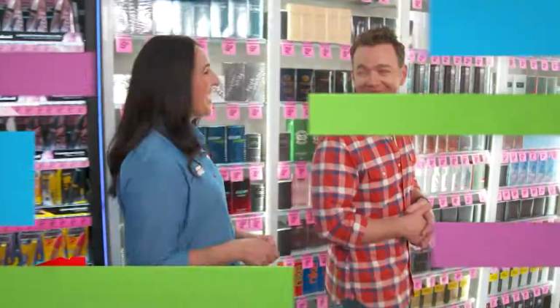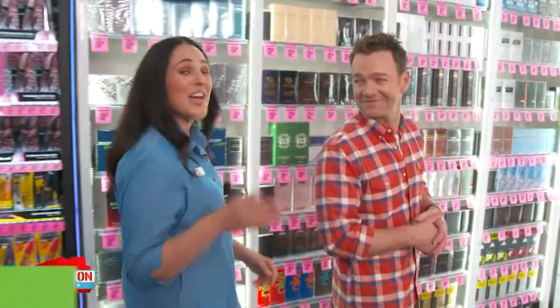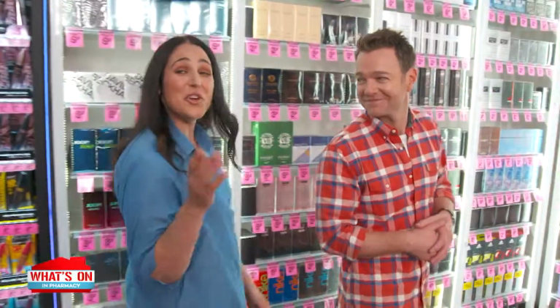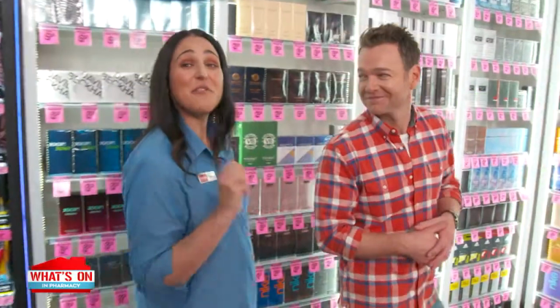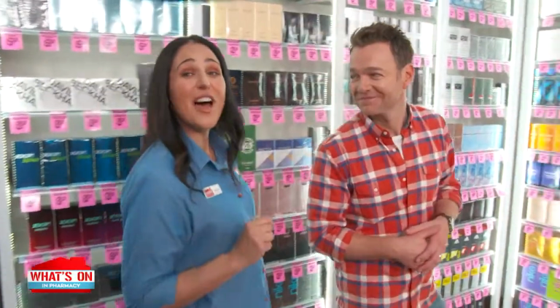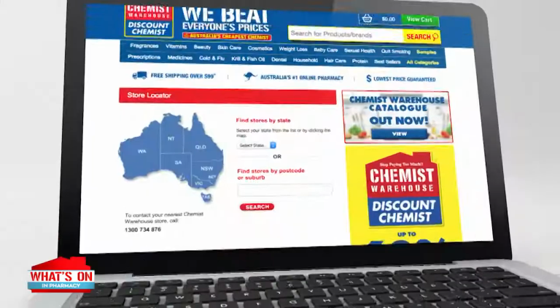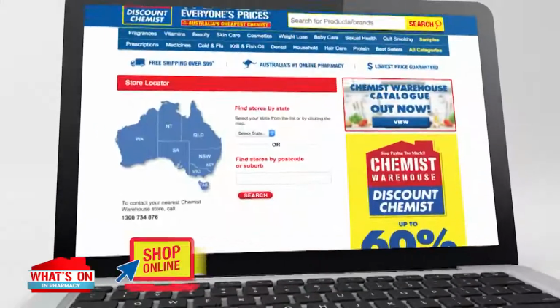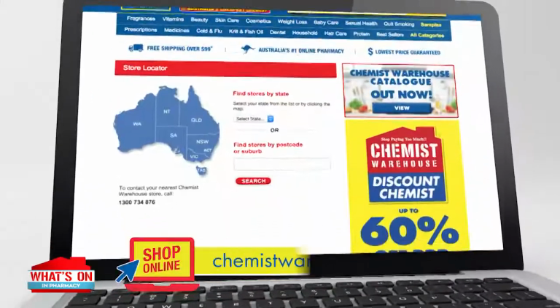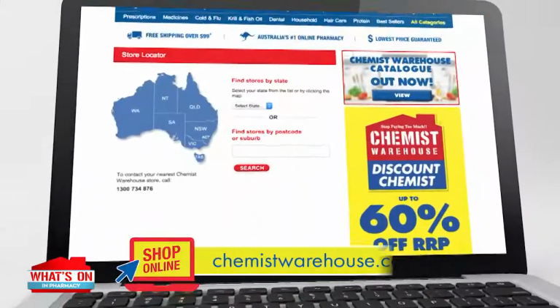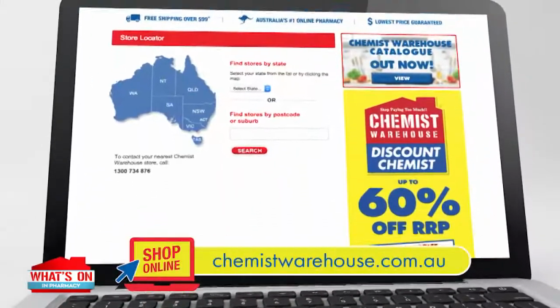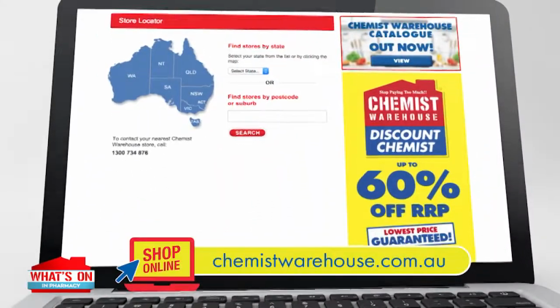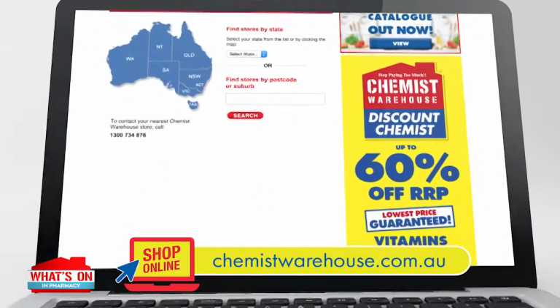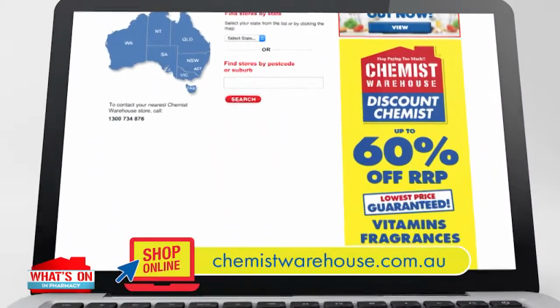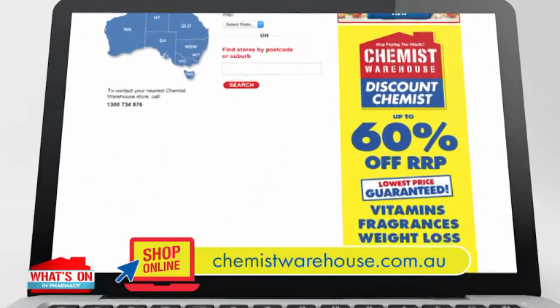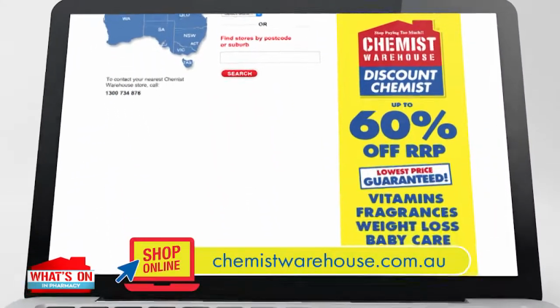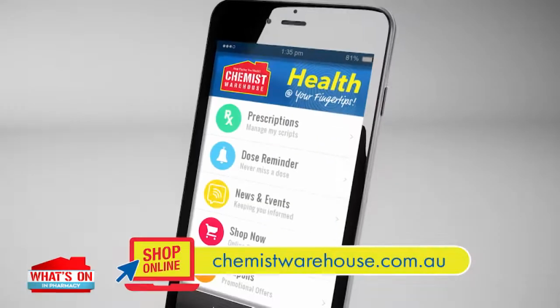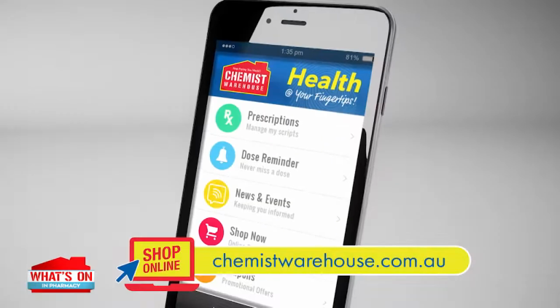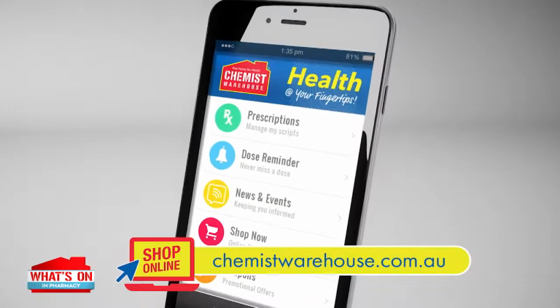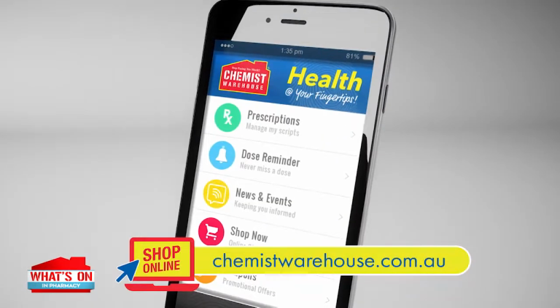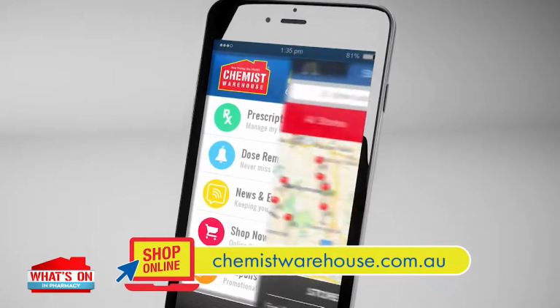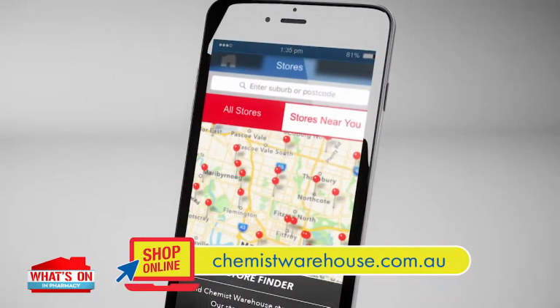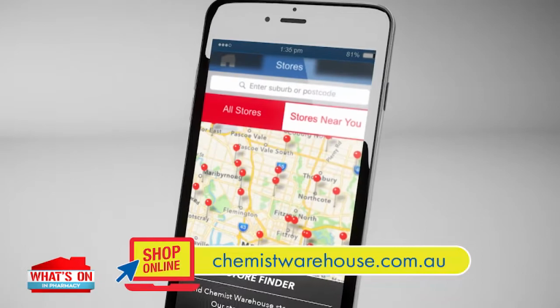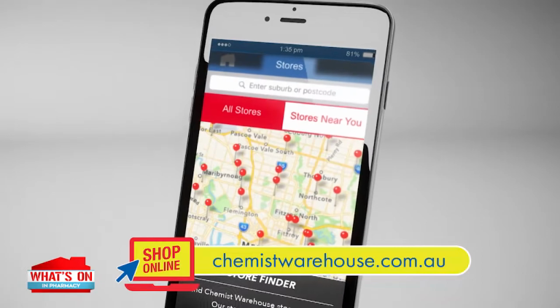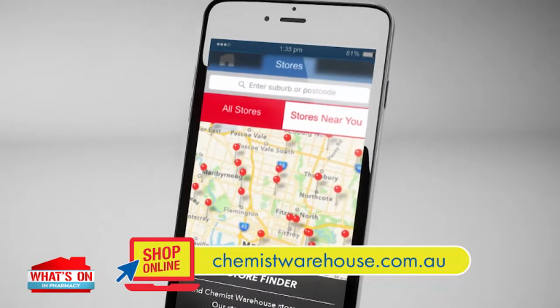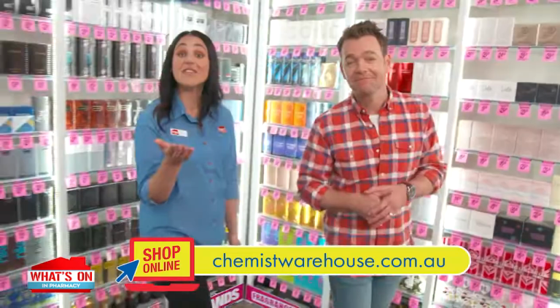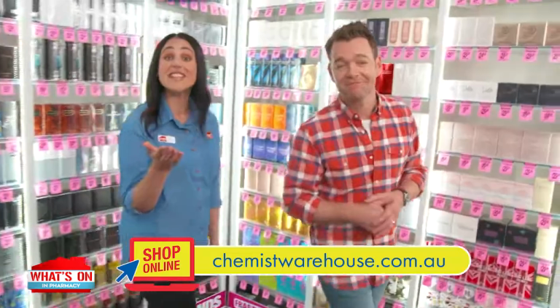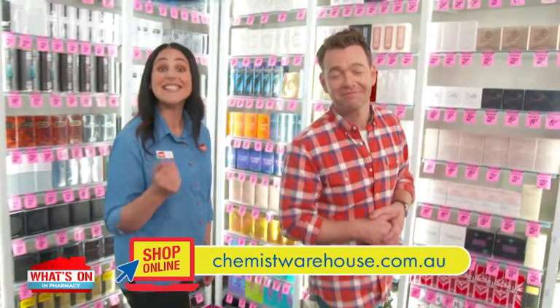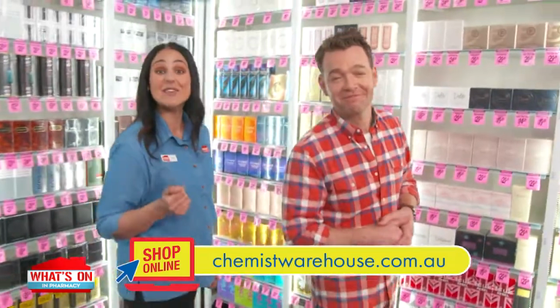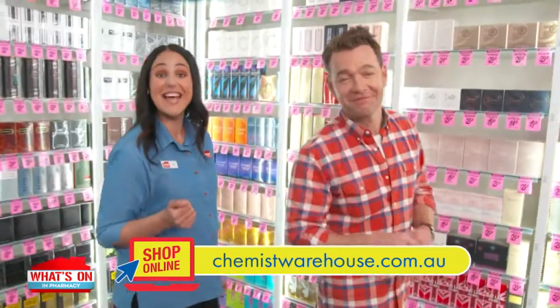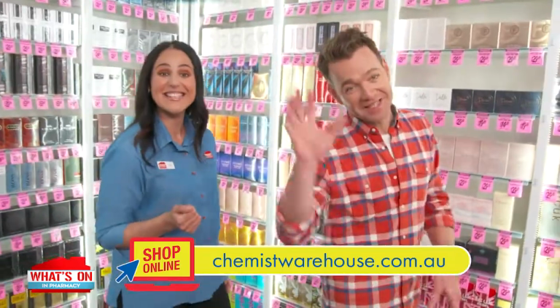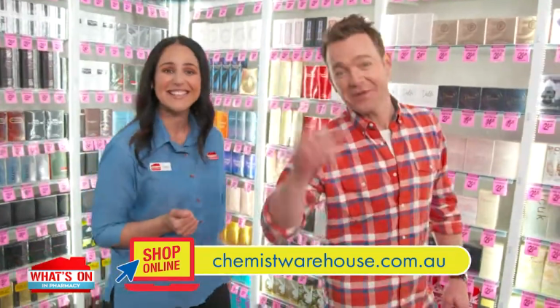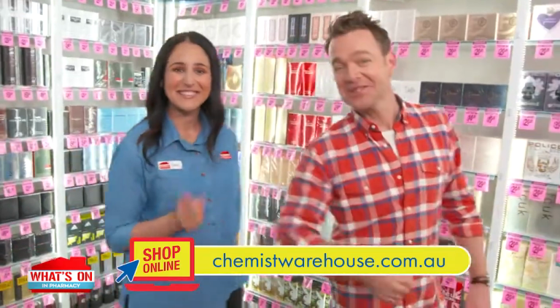You can find your nearest store online or on the Chemist Warehouse app. We're open seven days till late. See you in store.